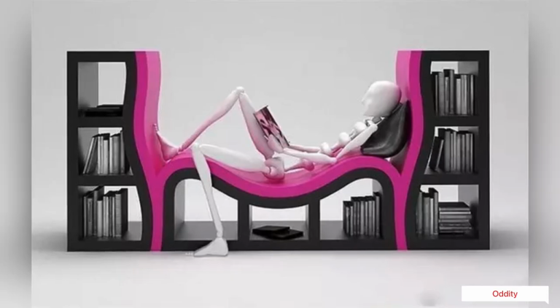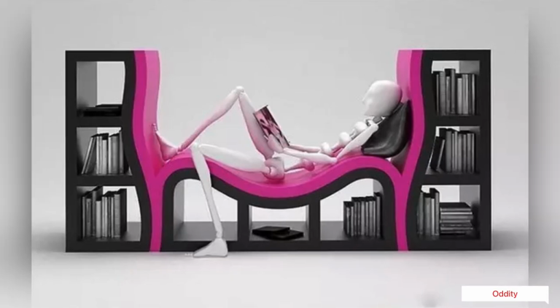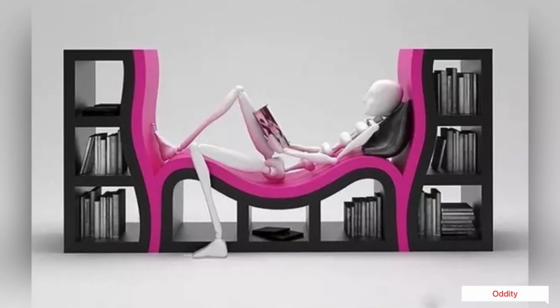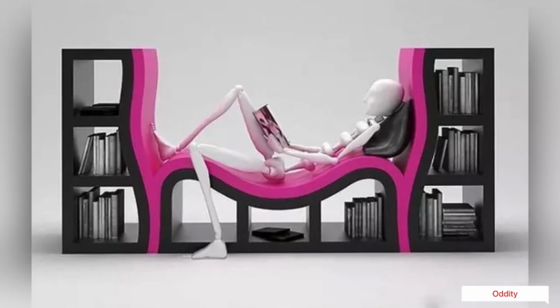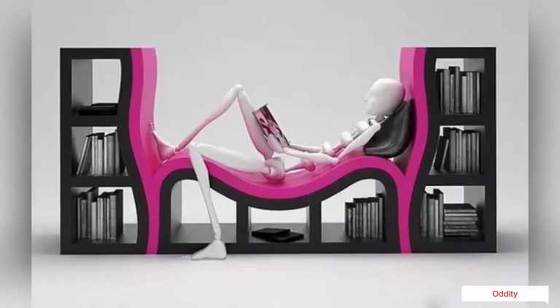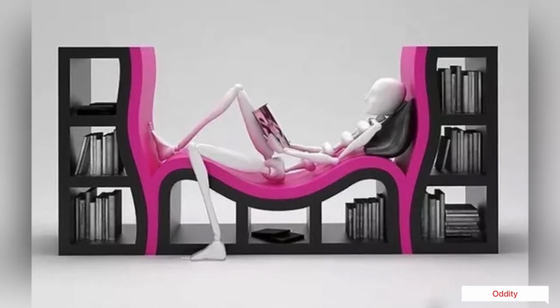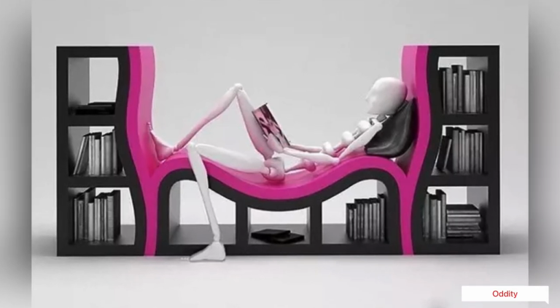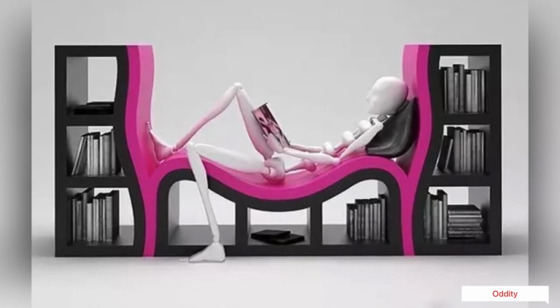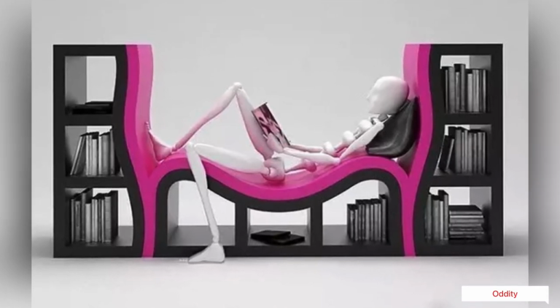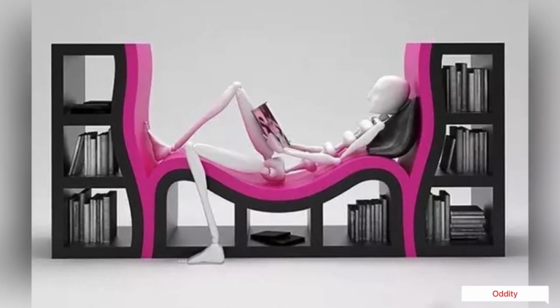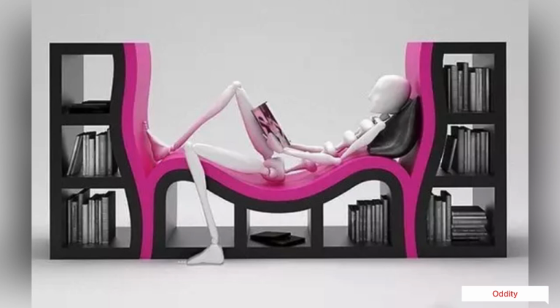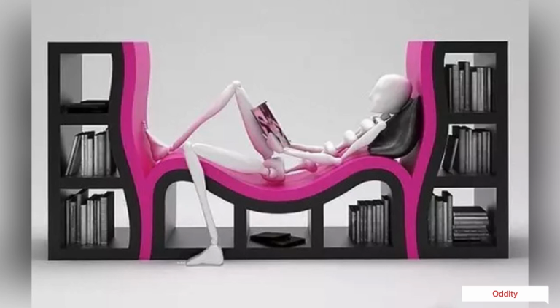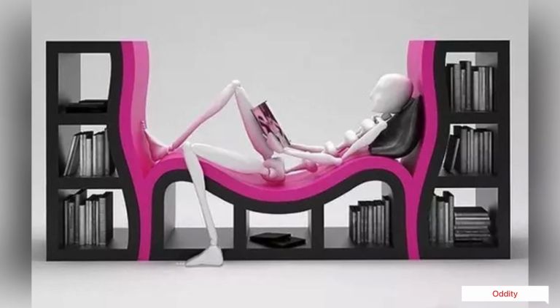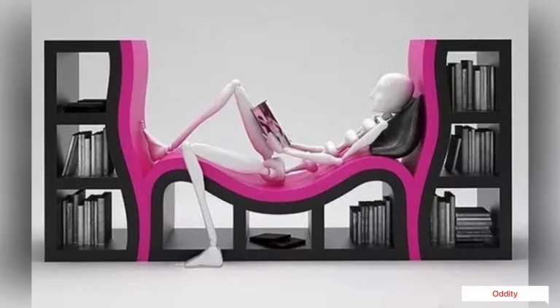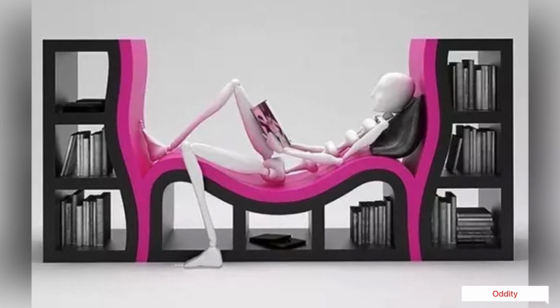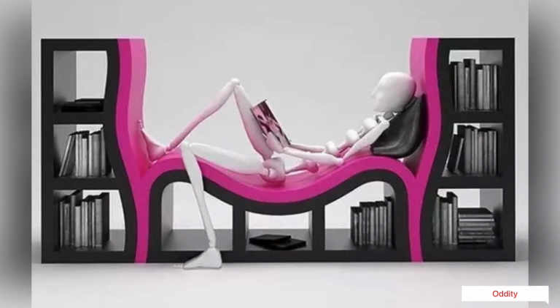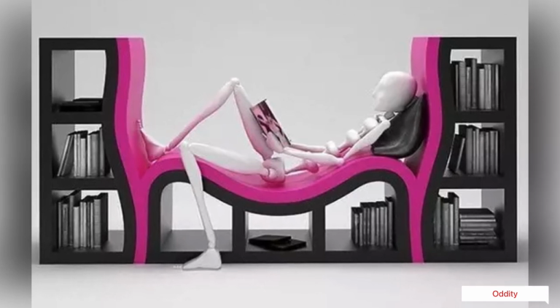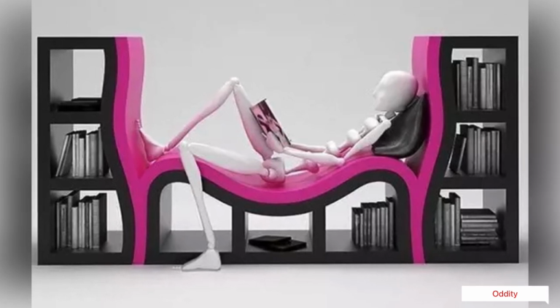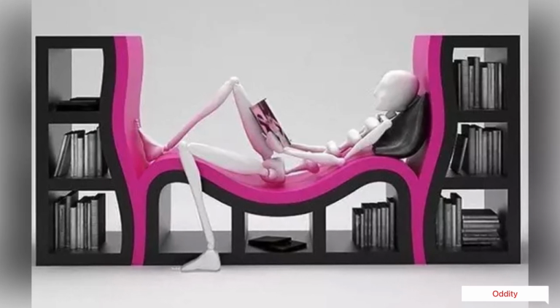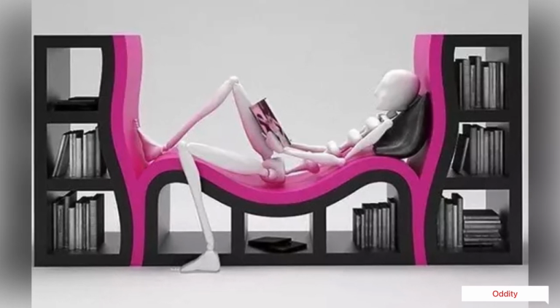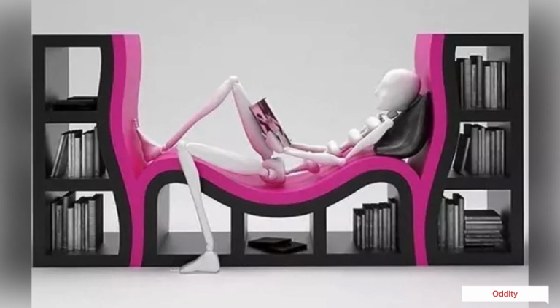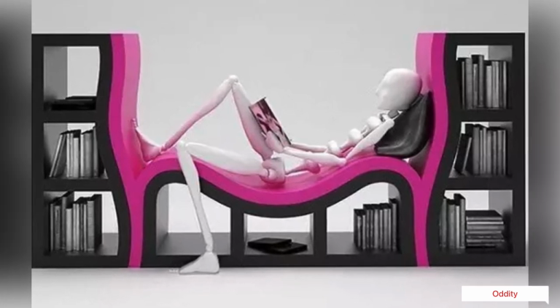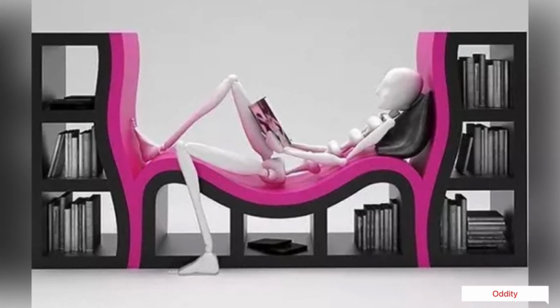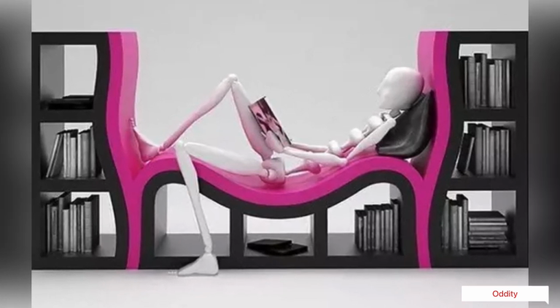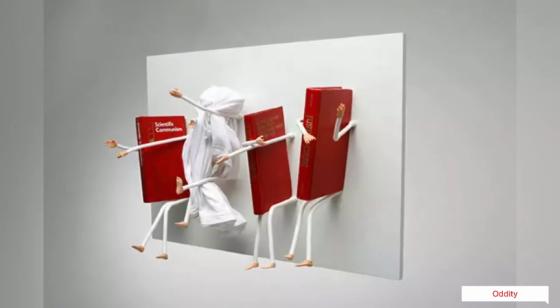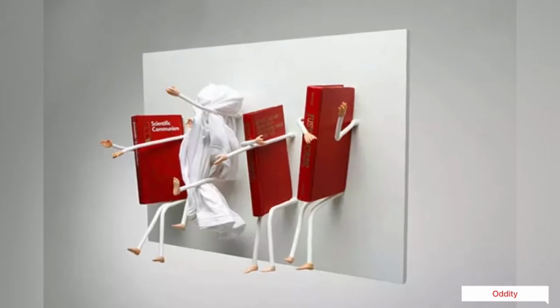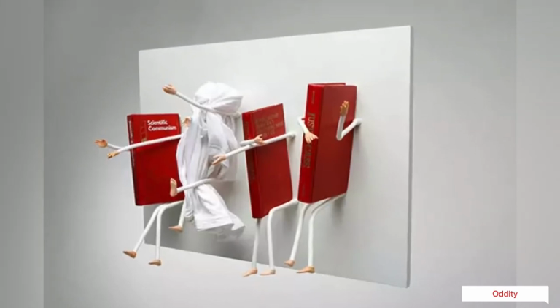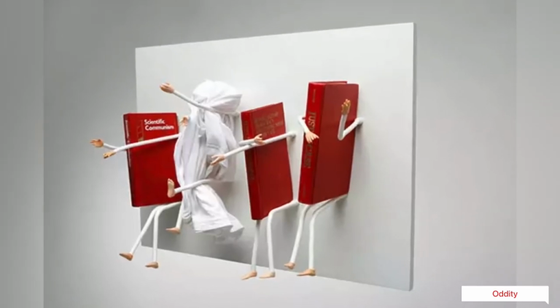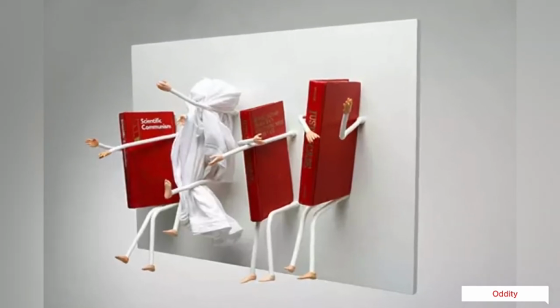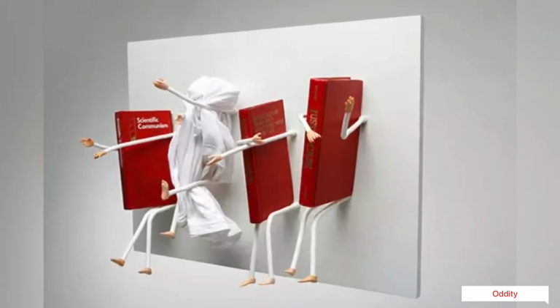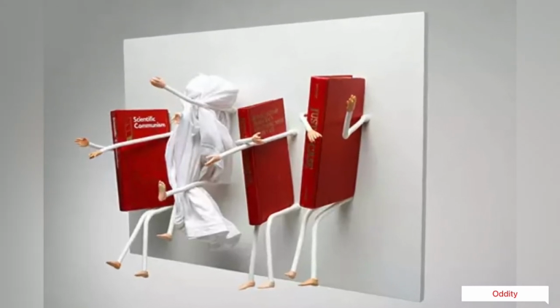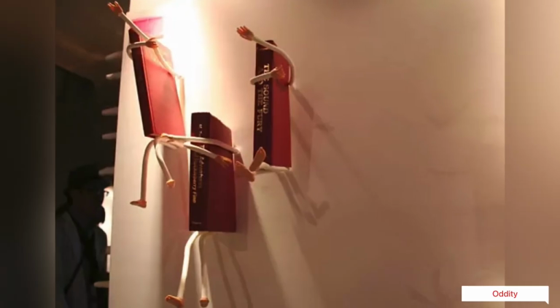This cluster examines some of the unique modern bookshelves that have surfaced from around the world. A bookcase that embraces your books.